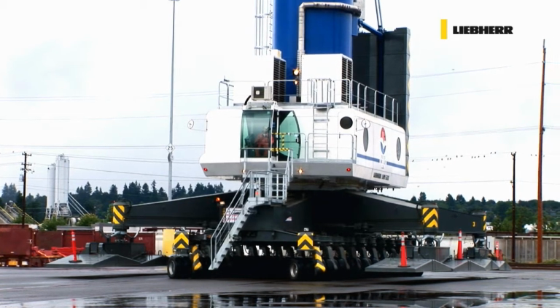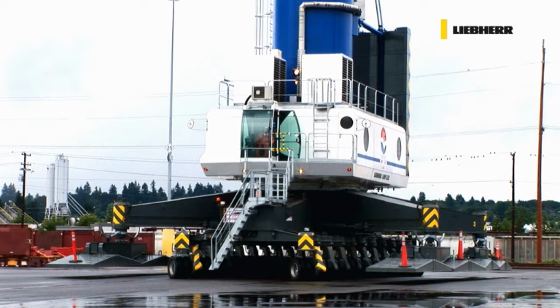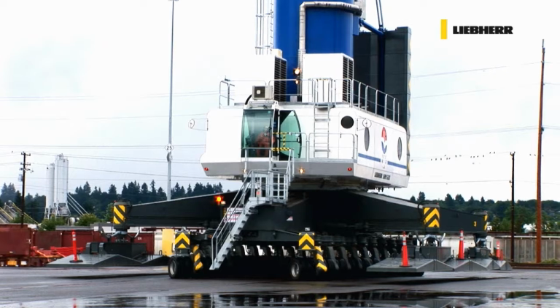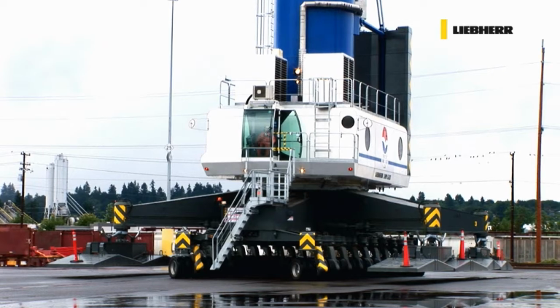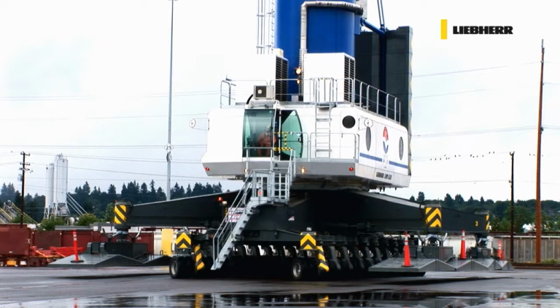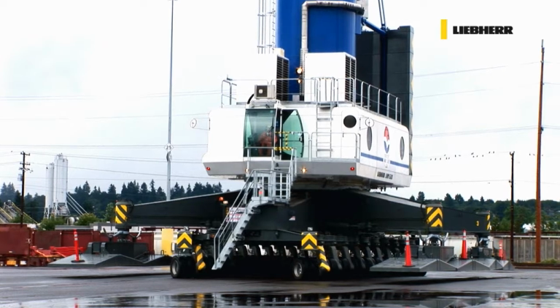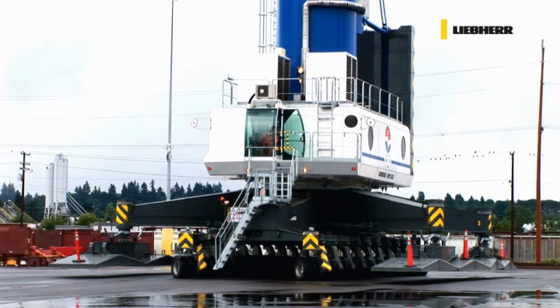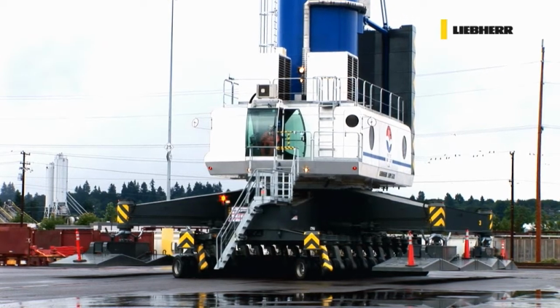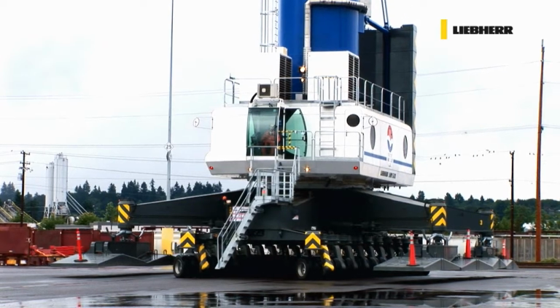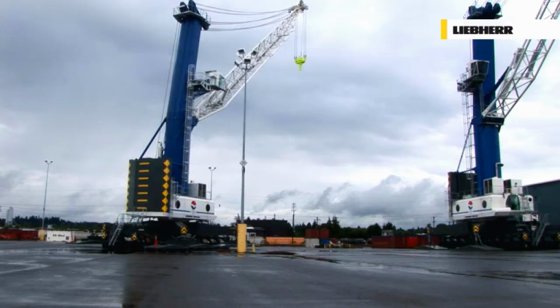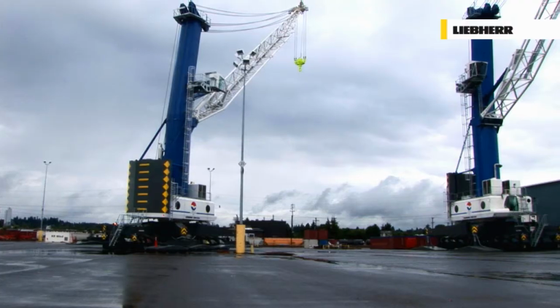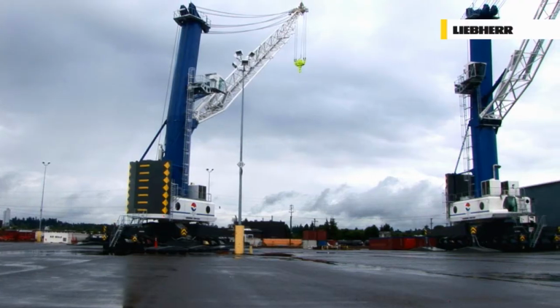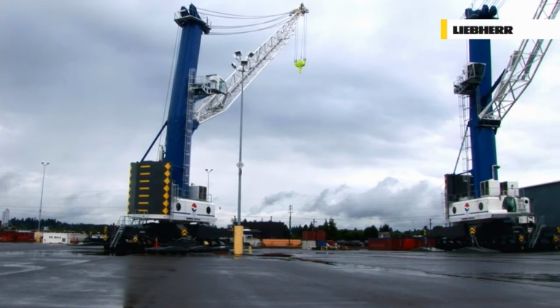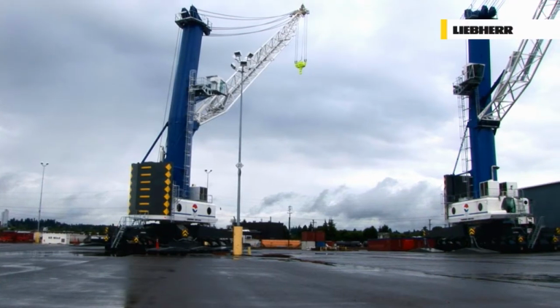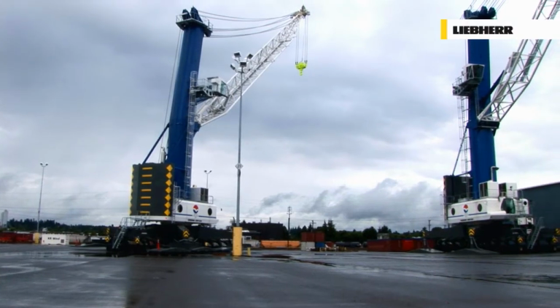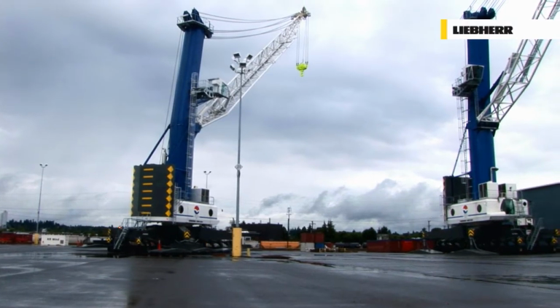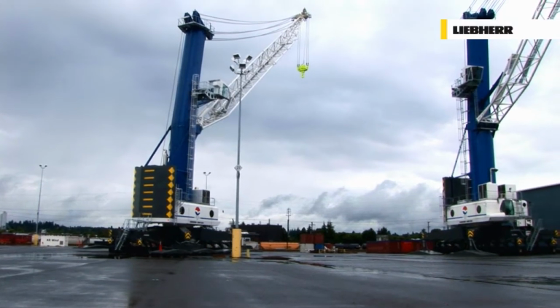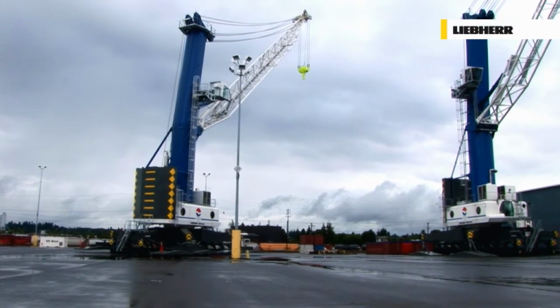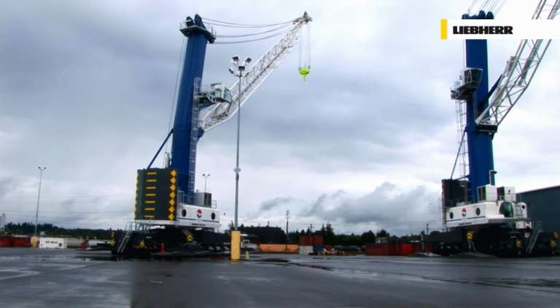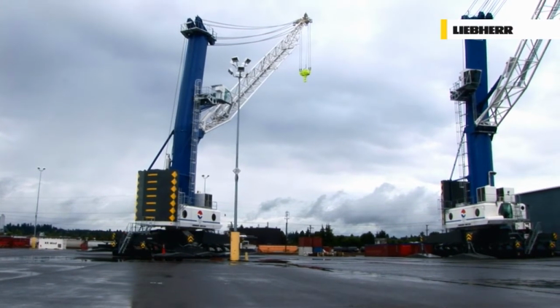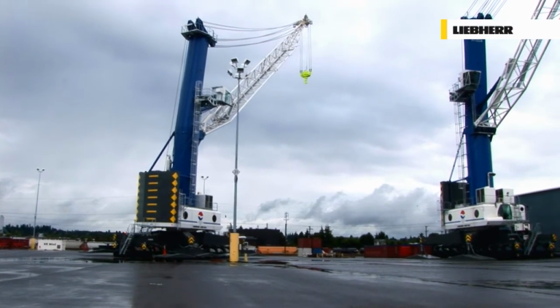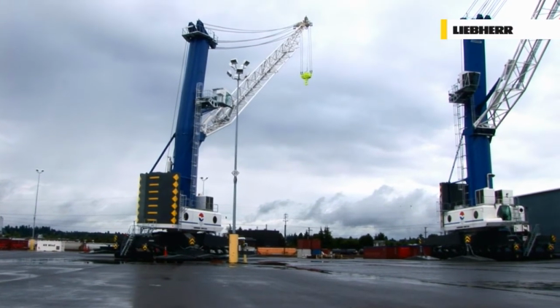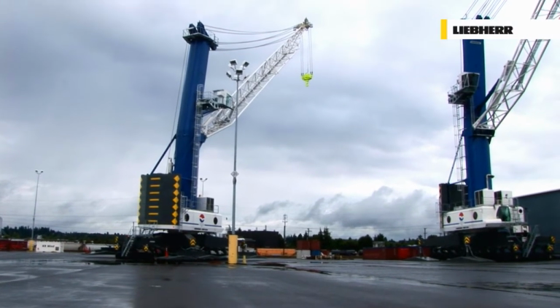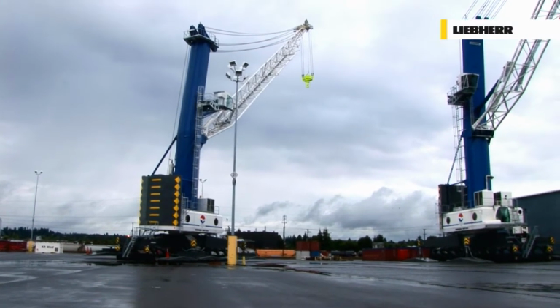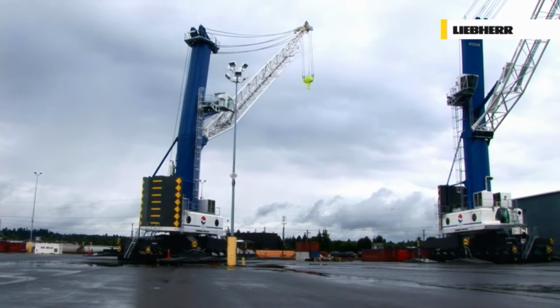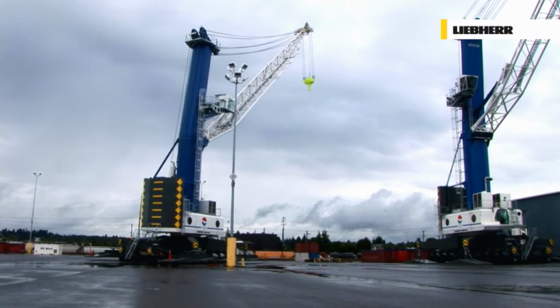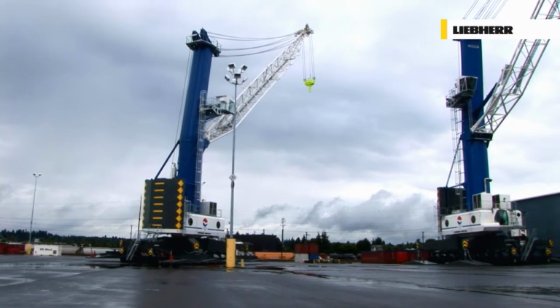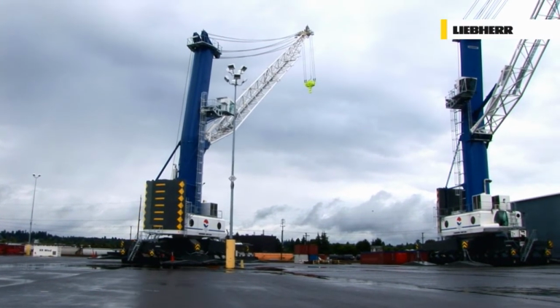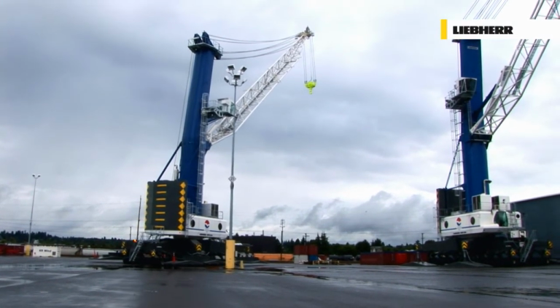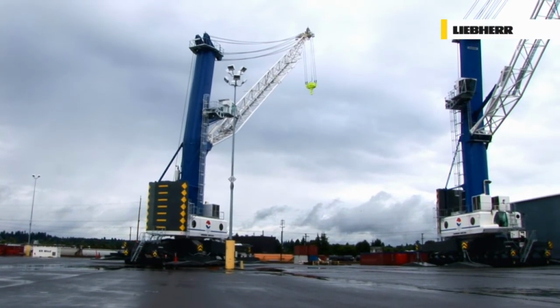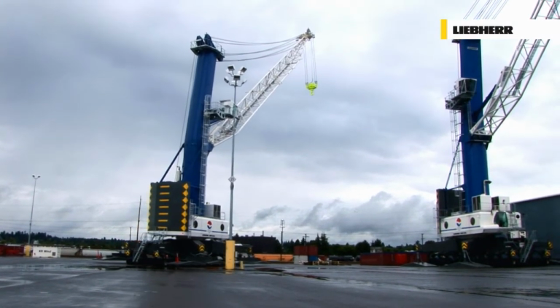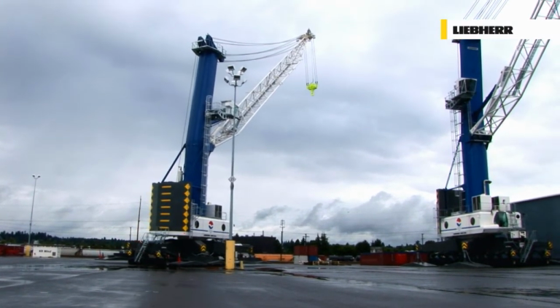This flexibility is one of the key advantages of Liebherr mobile harbour cranes.